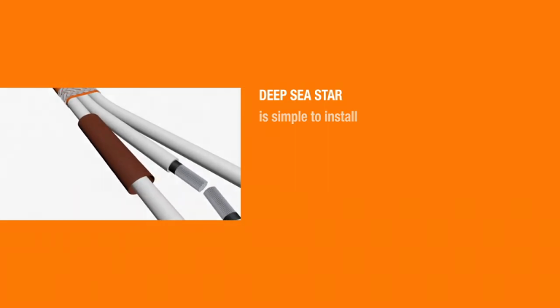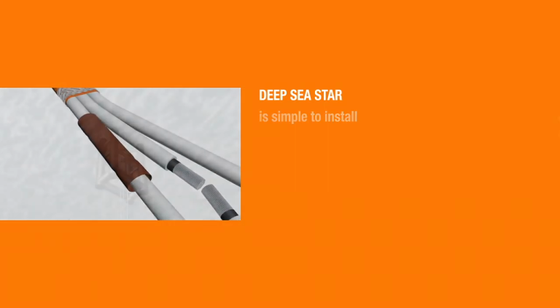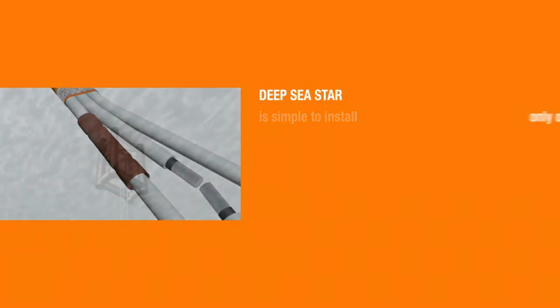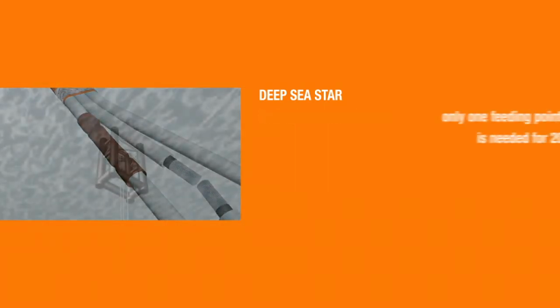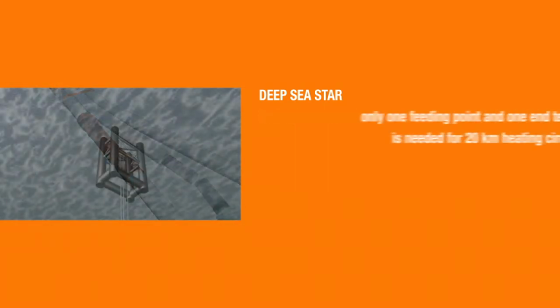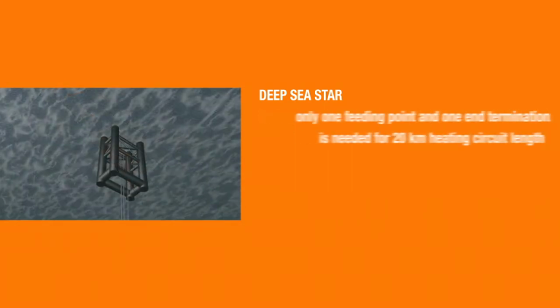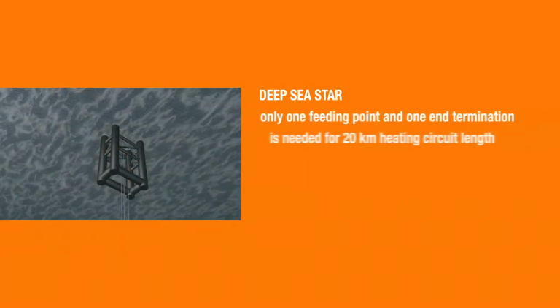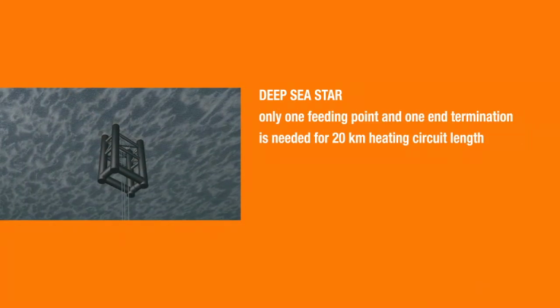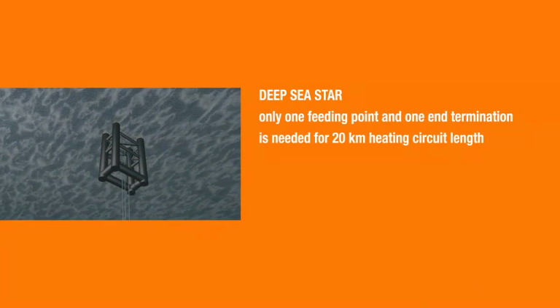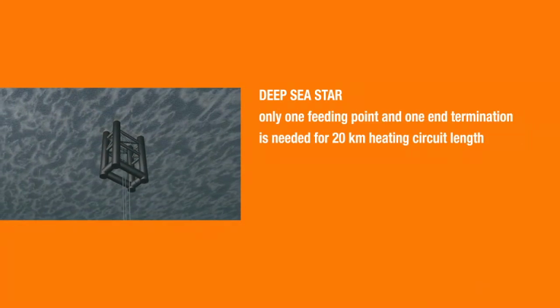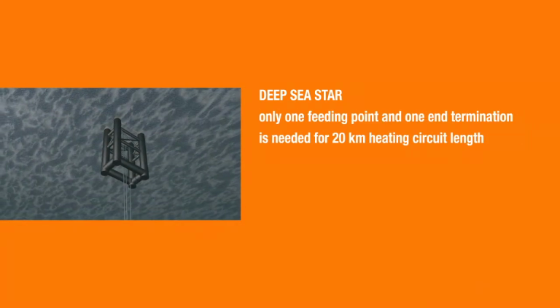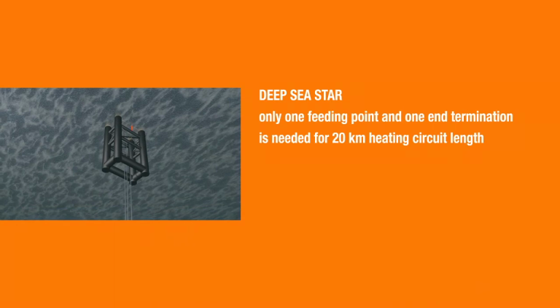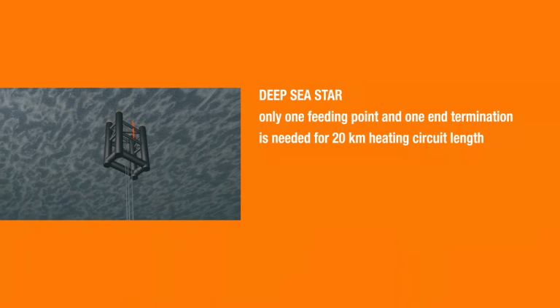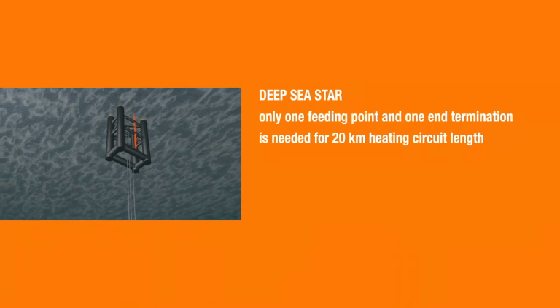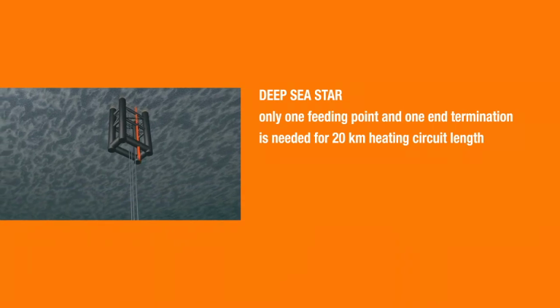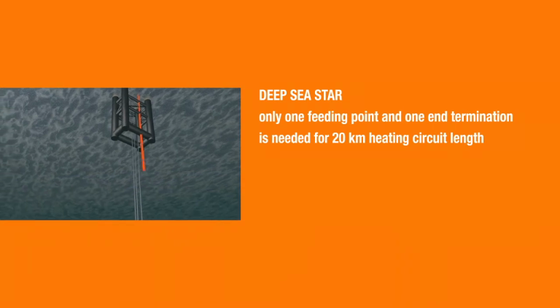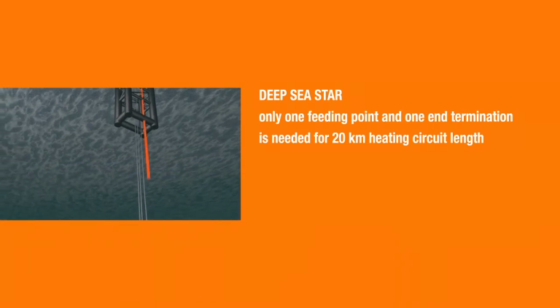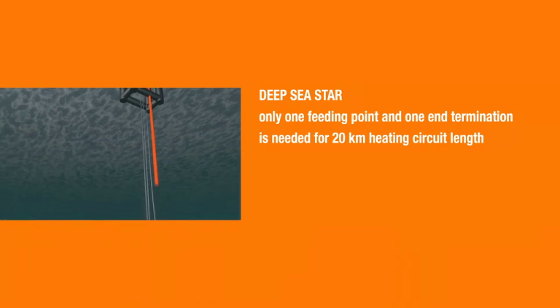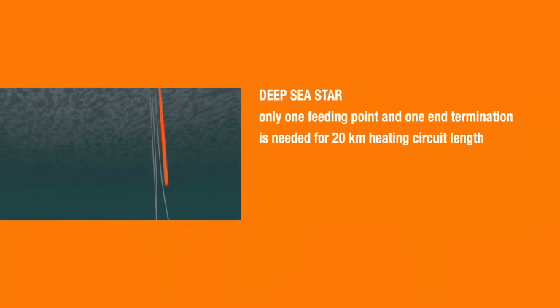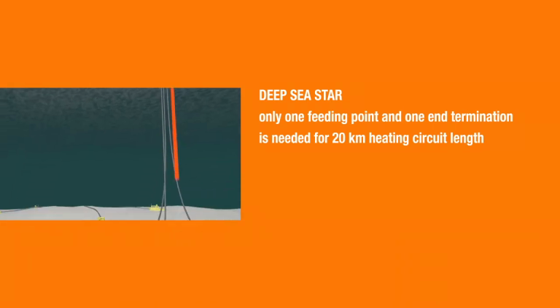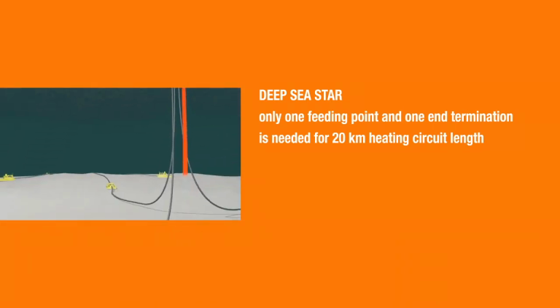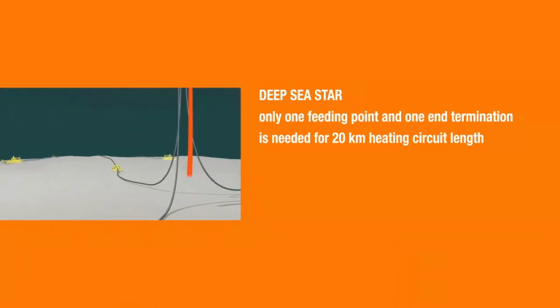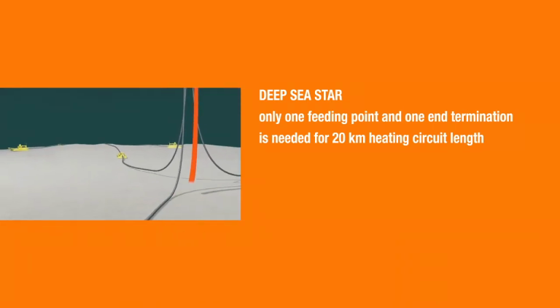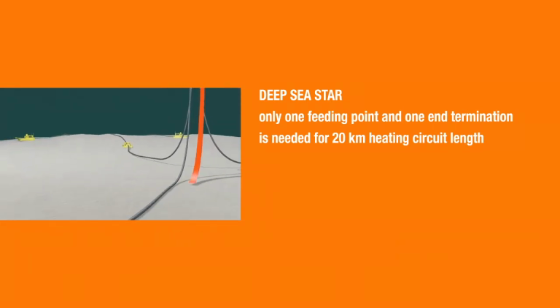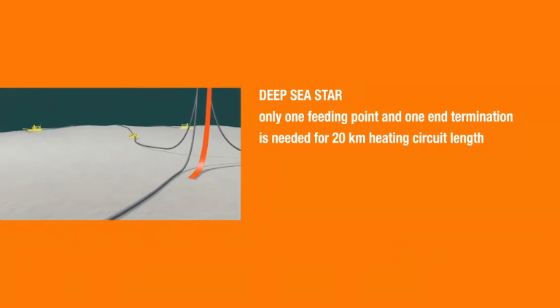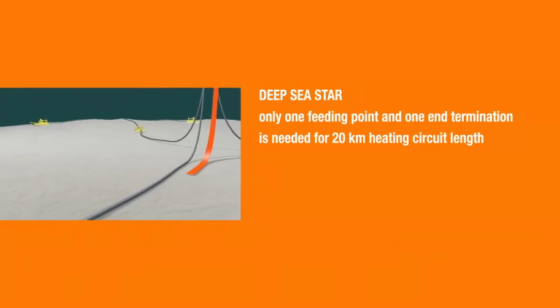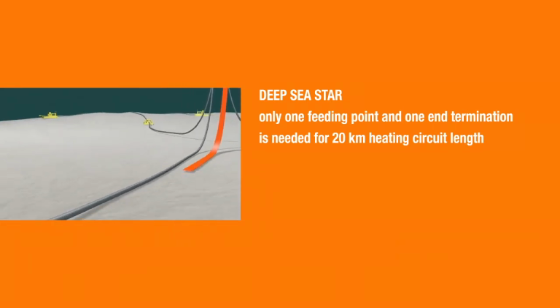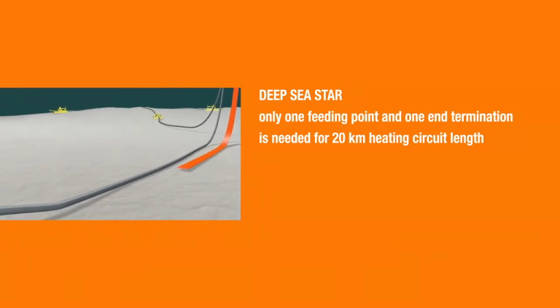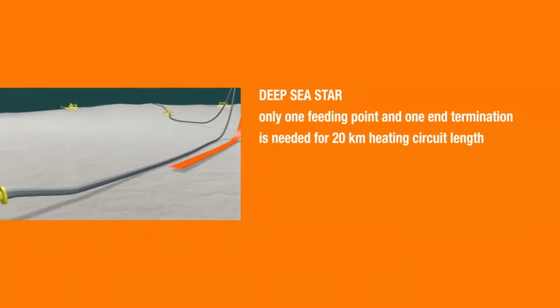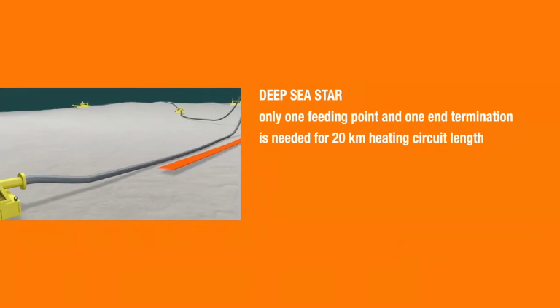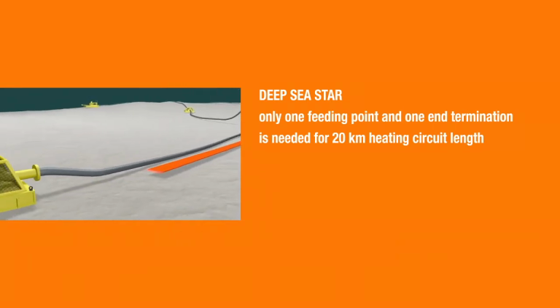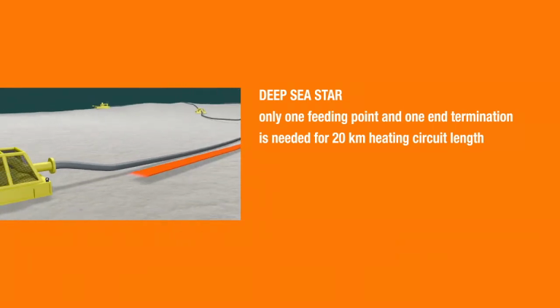Only one feeding point and one end termination is needed for 20km heating circuit length.